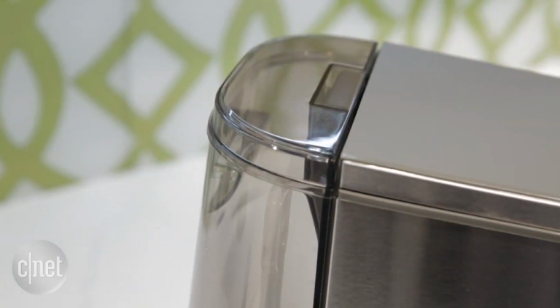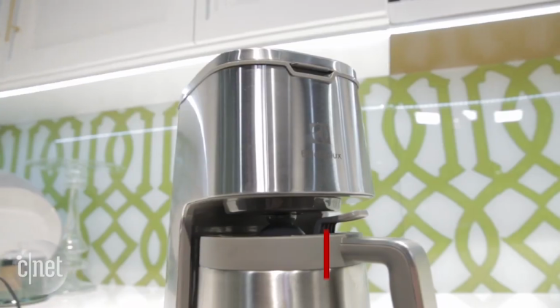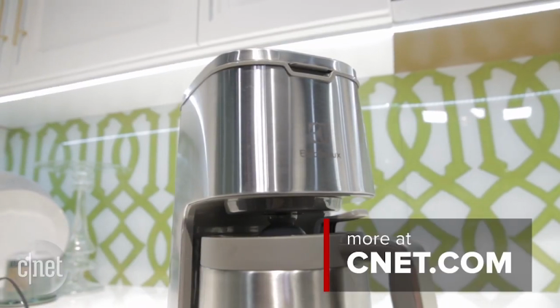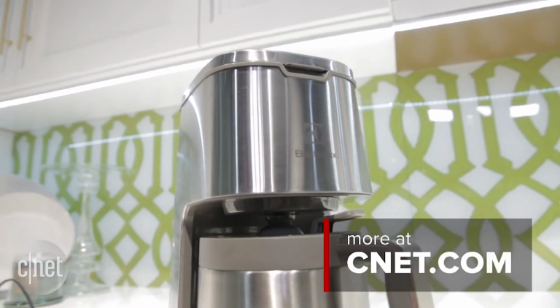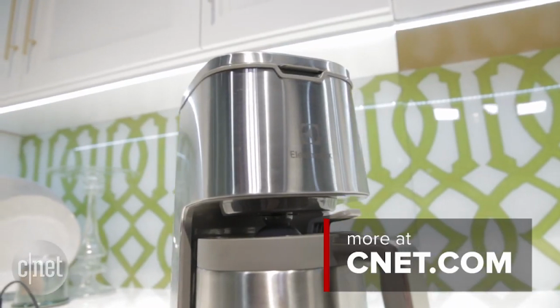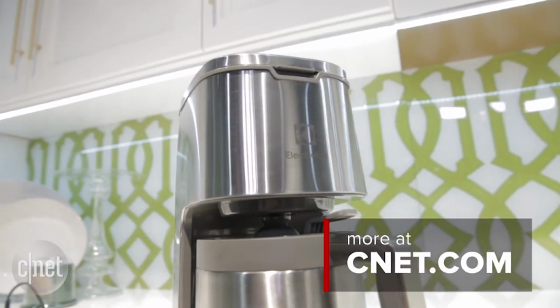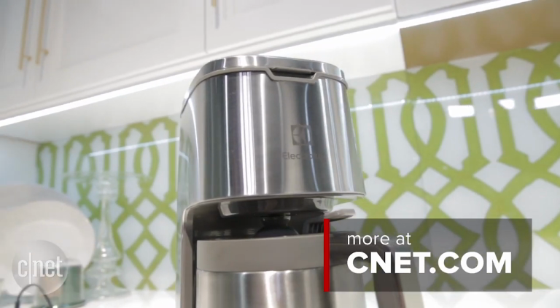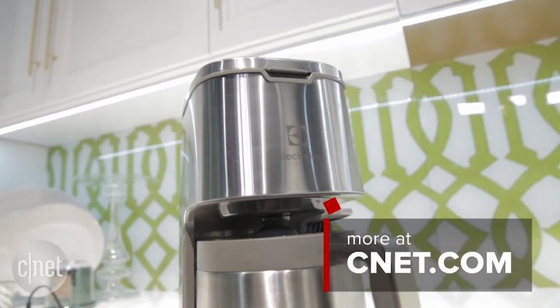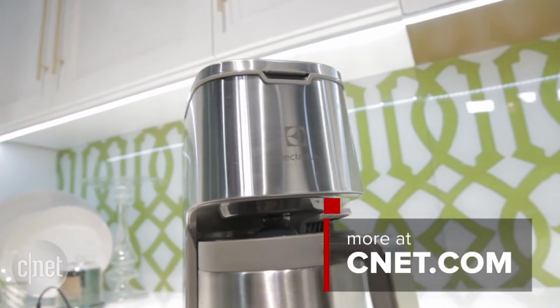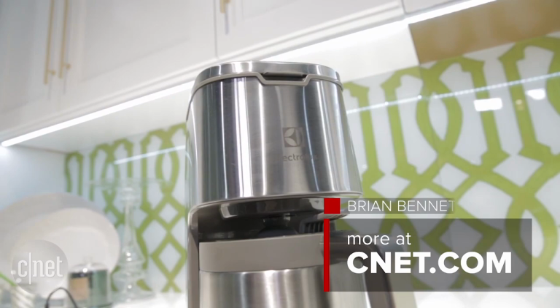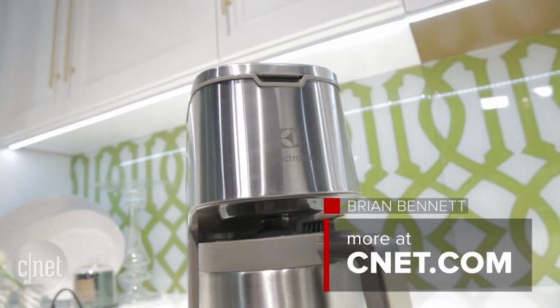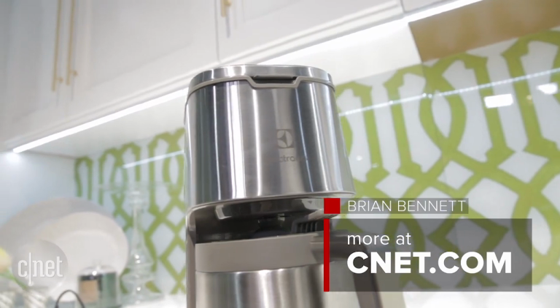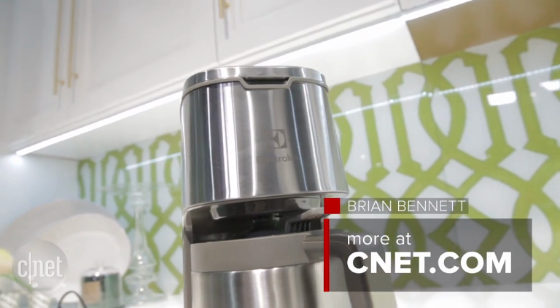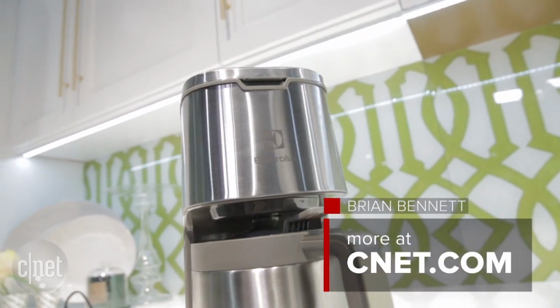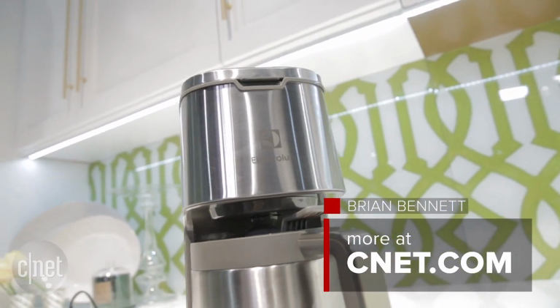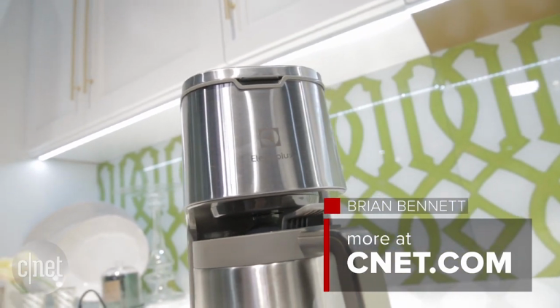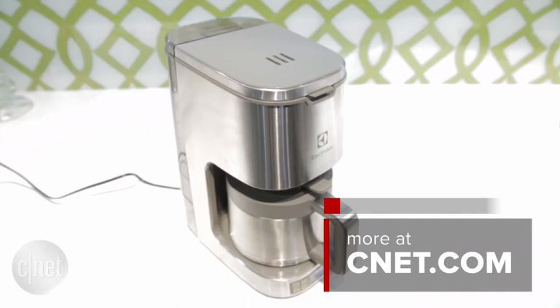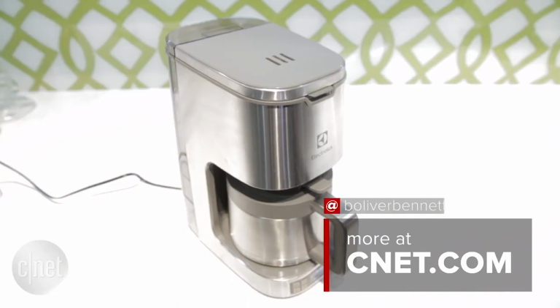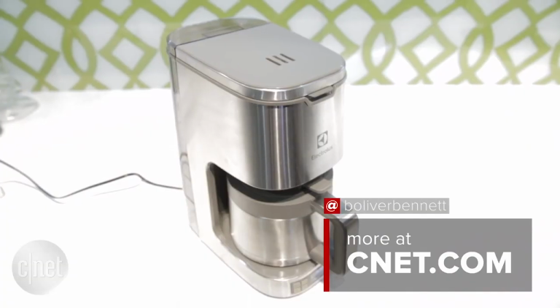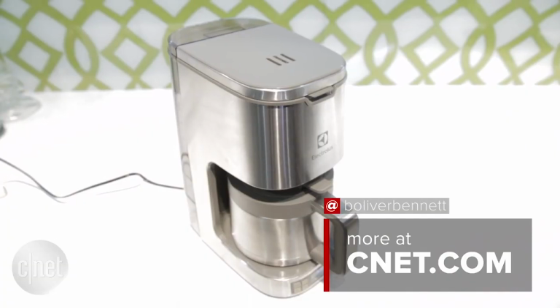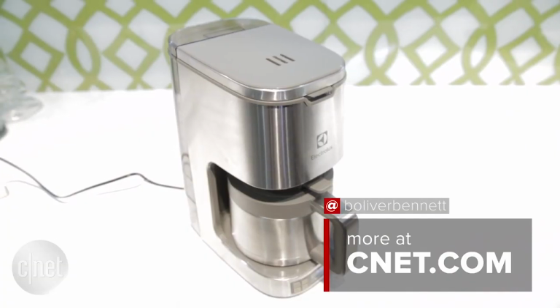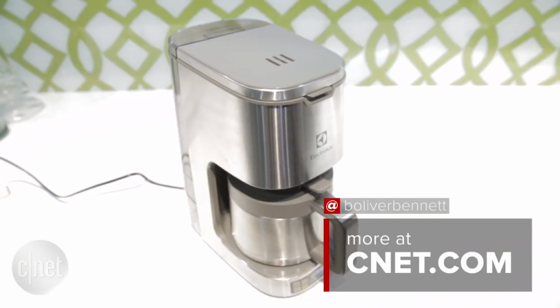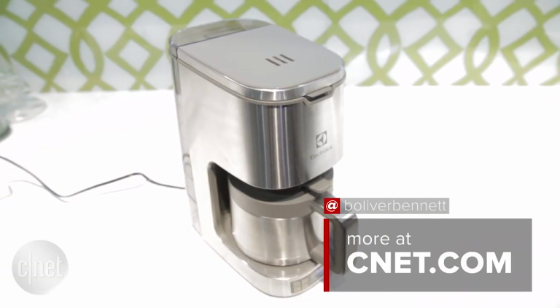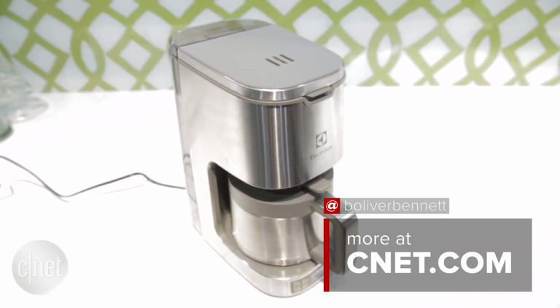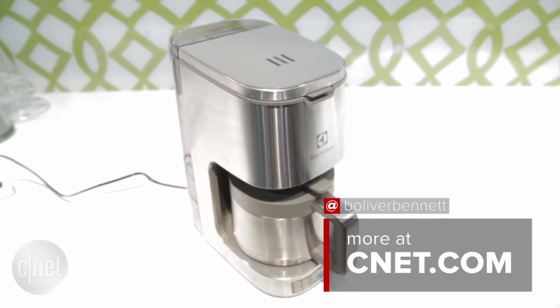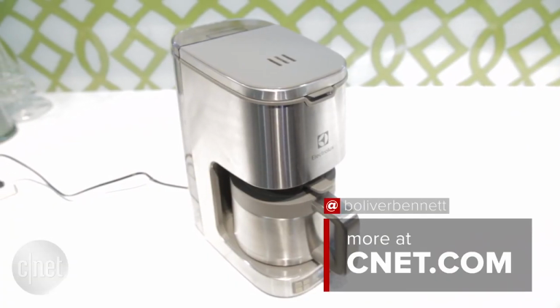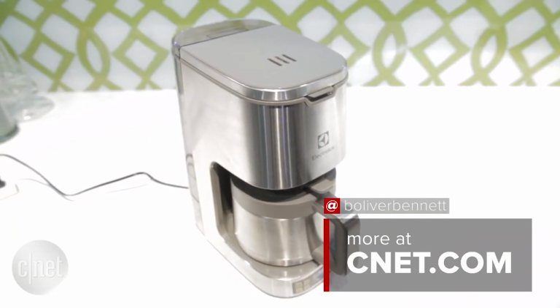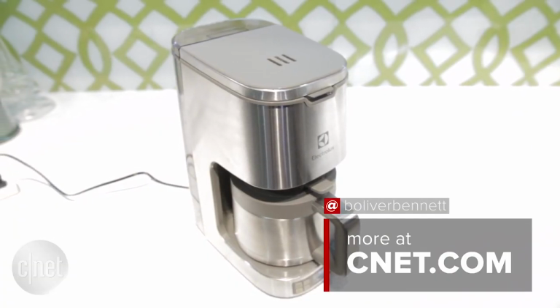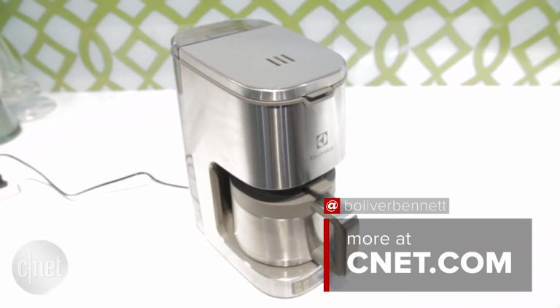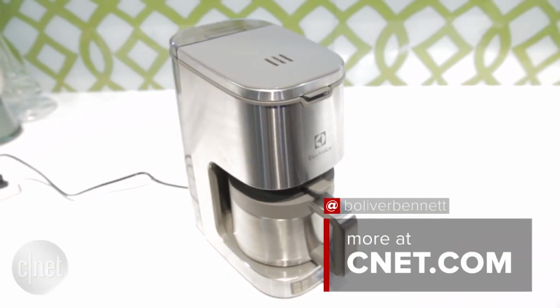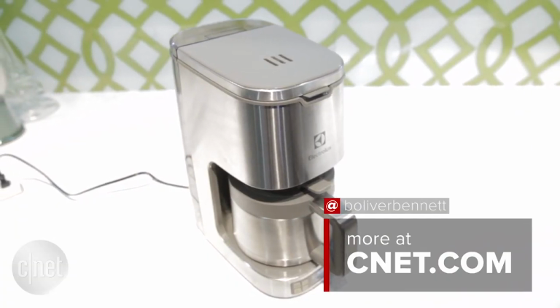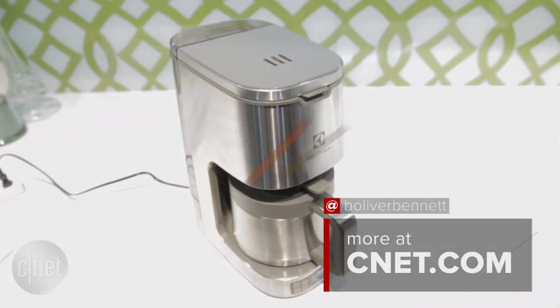We definitely want to get one of these guys in for testing, but right now we just wanted to take a quick look at this coffee maker.